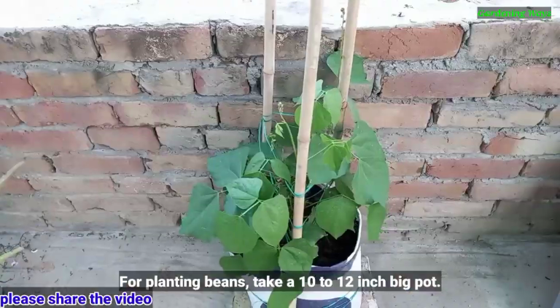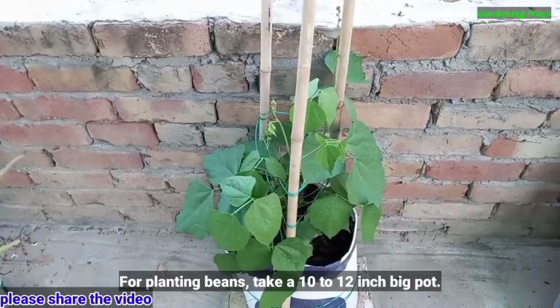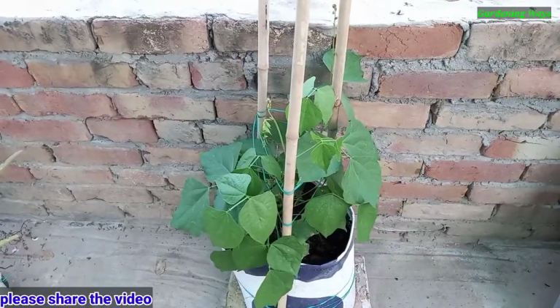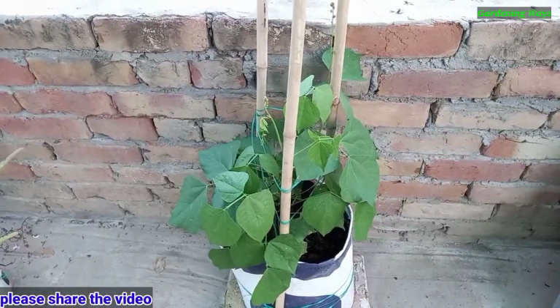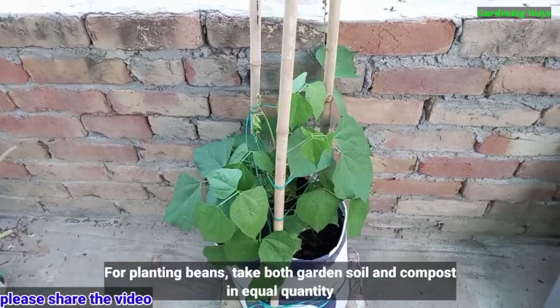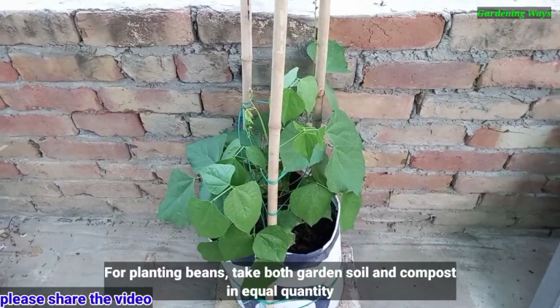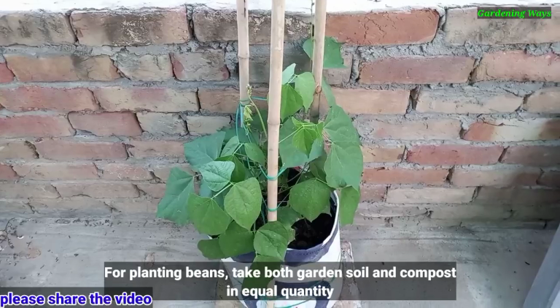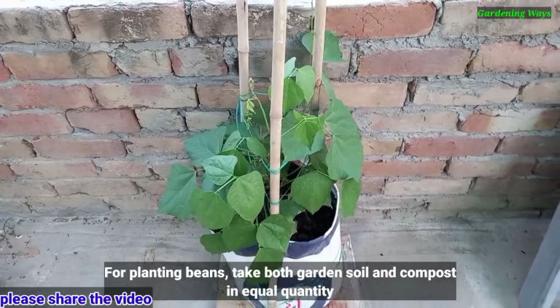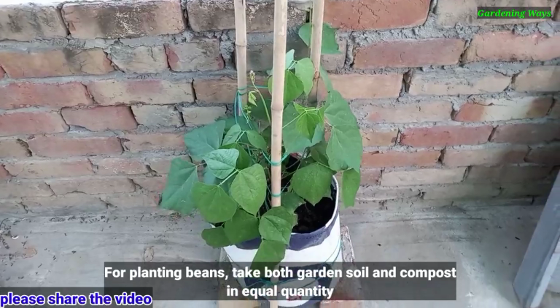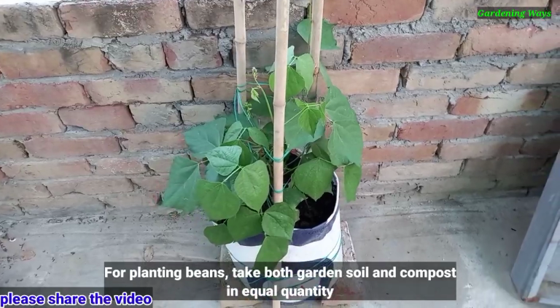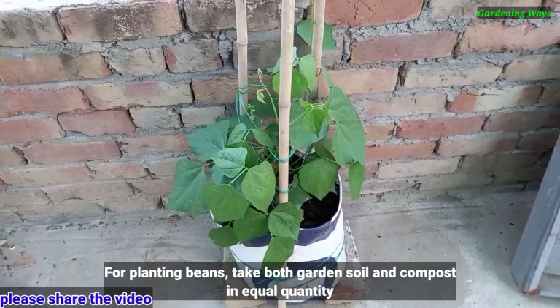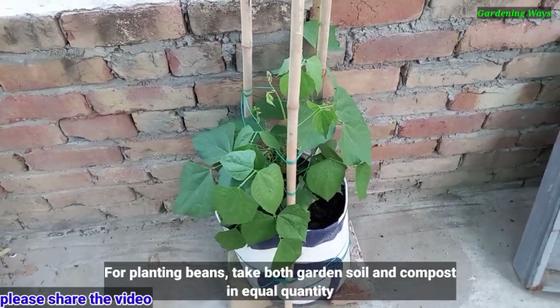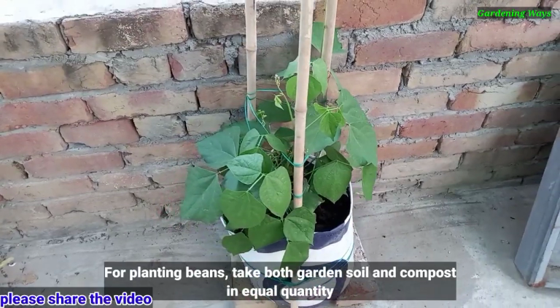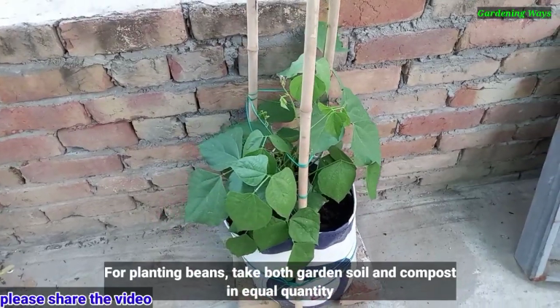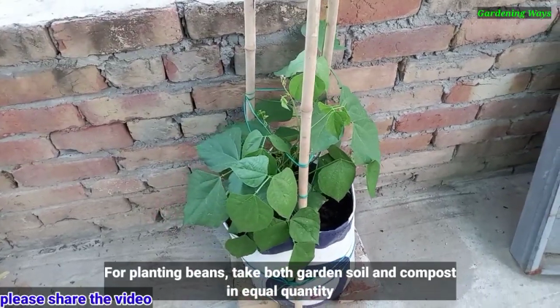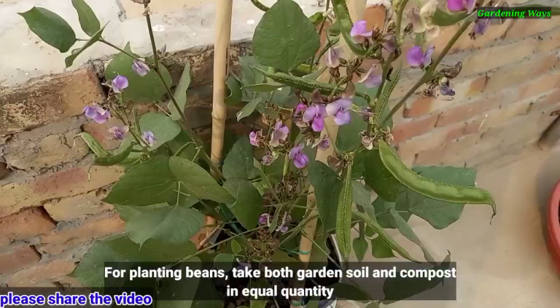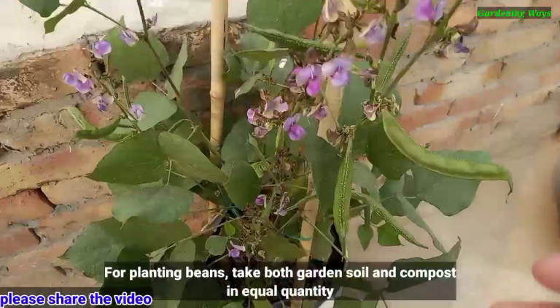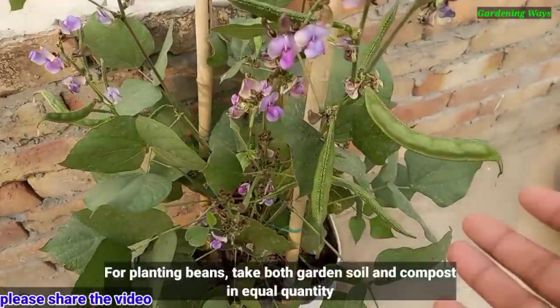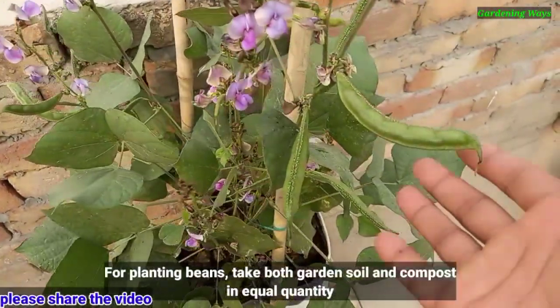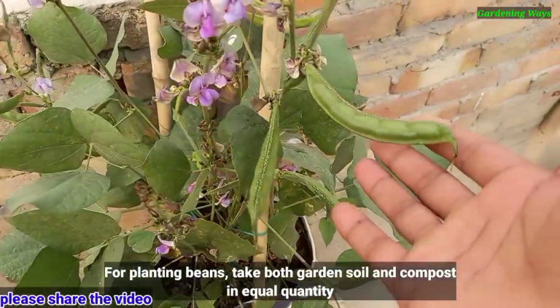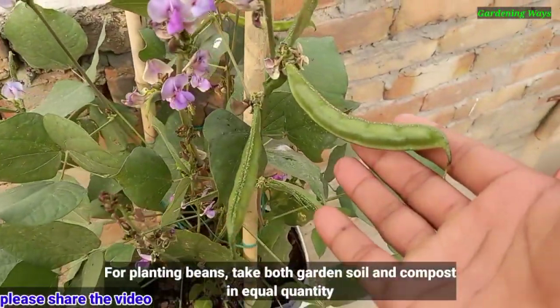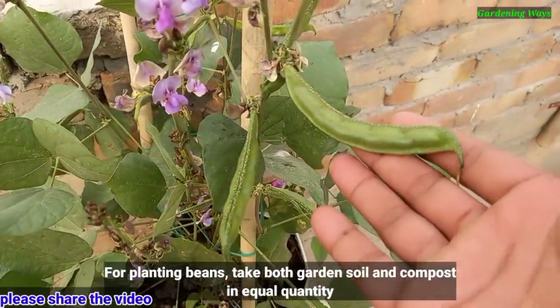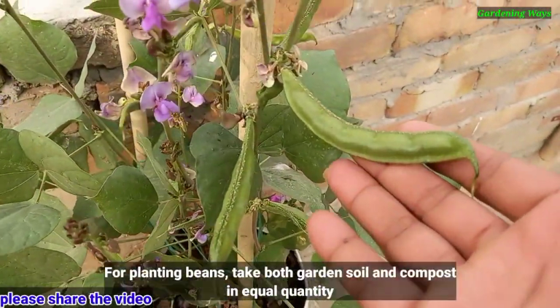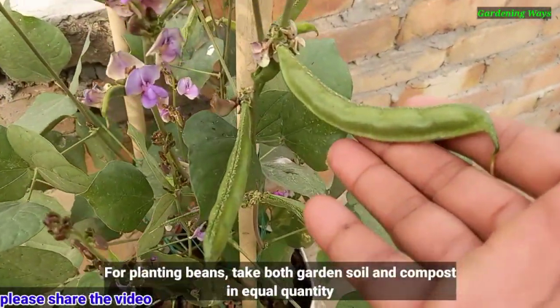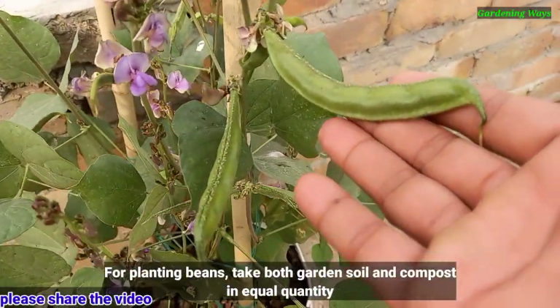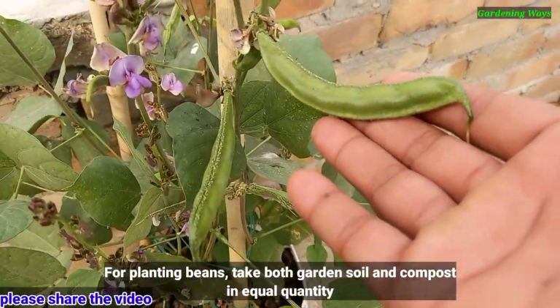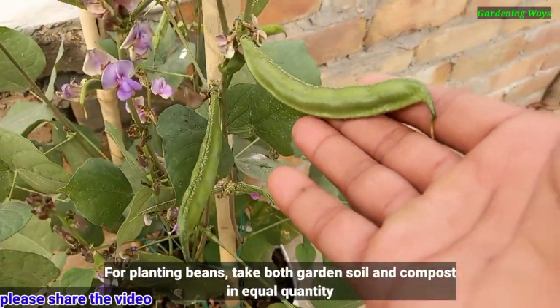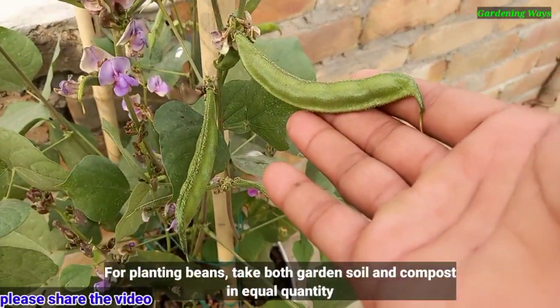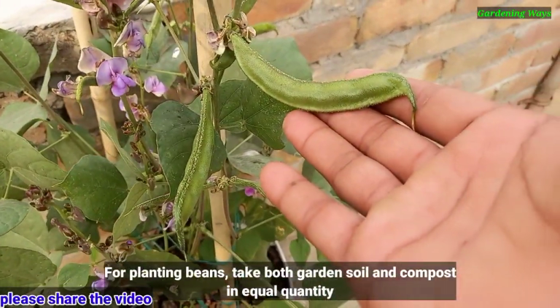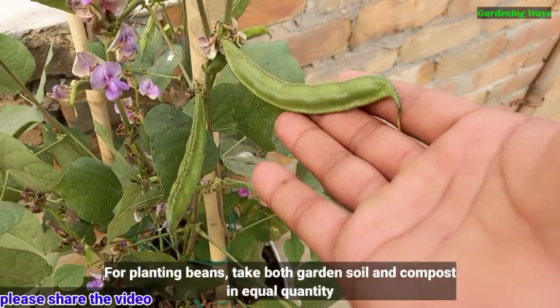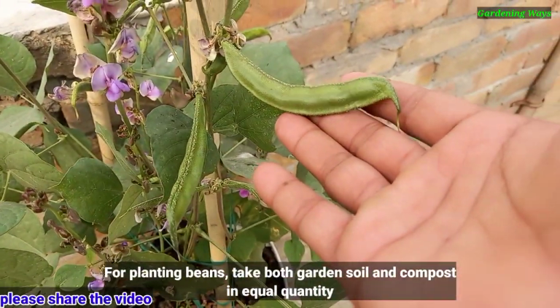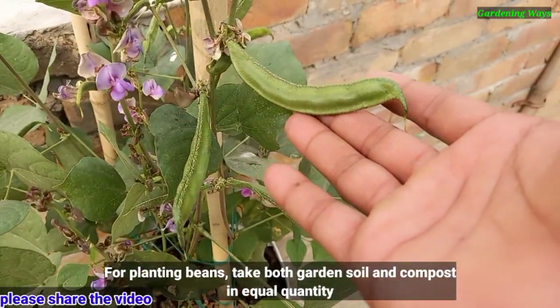For planting beans, take a 10 to 12 inch big pot. Take both garden soil and compost in equal quantity.